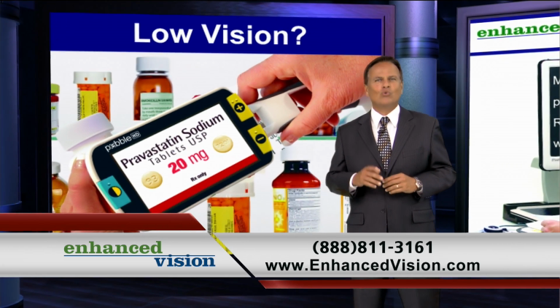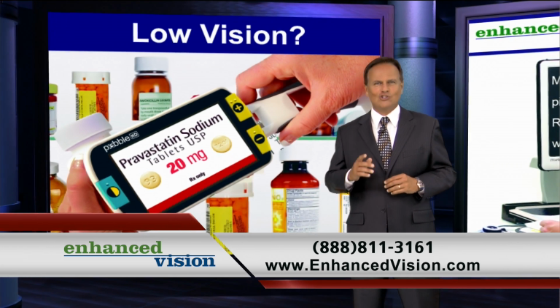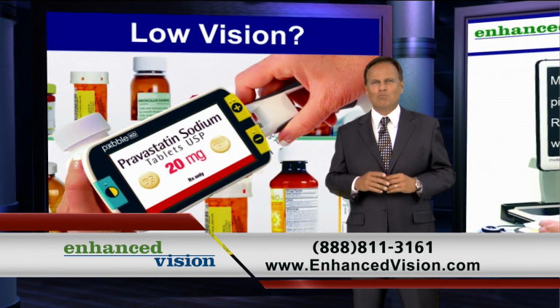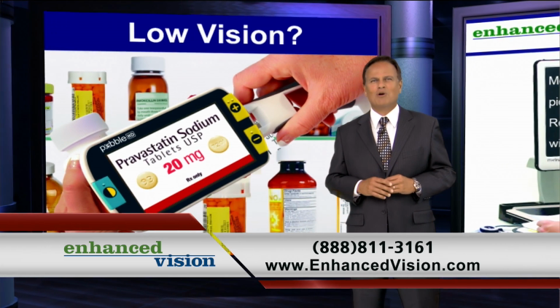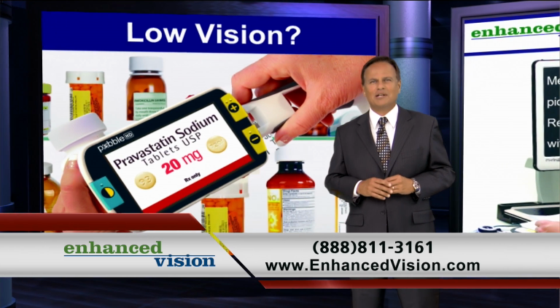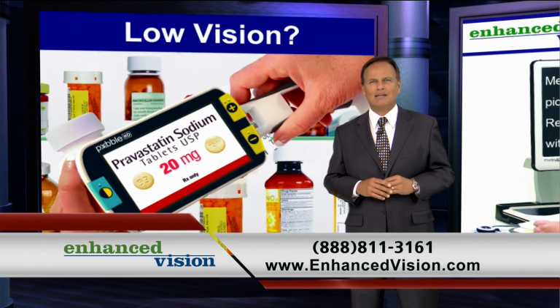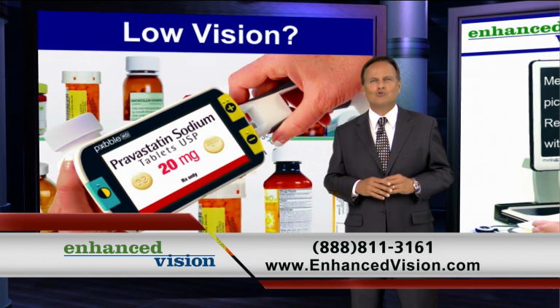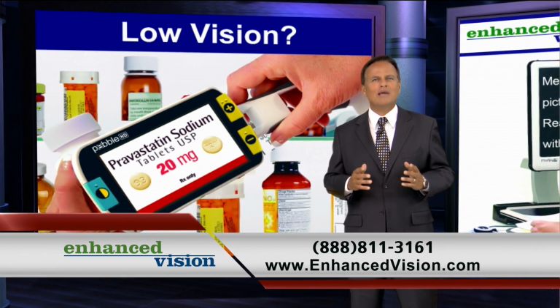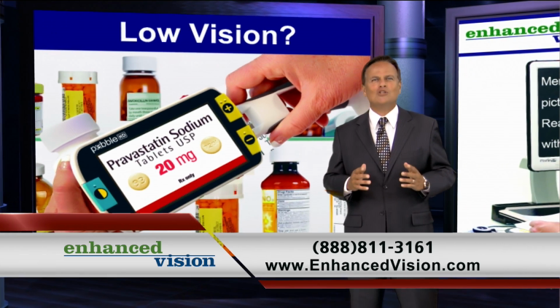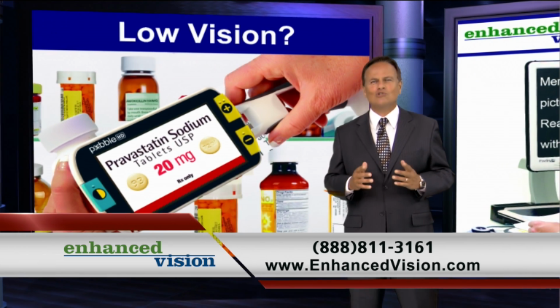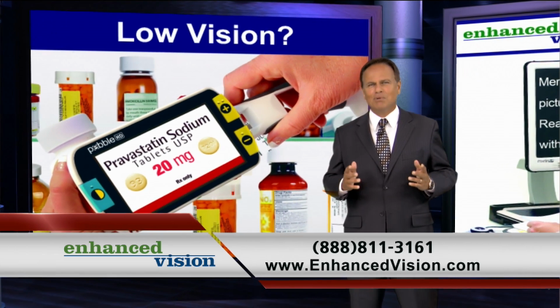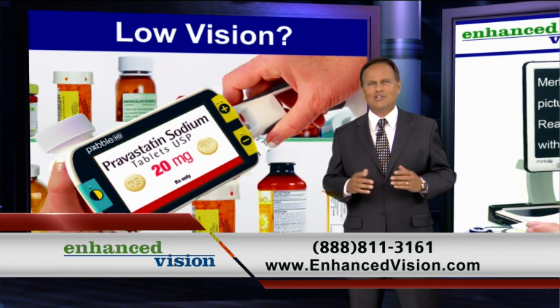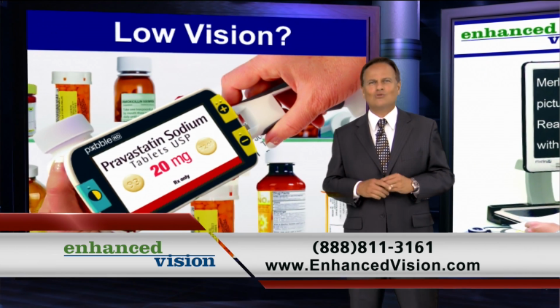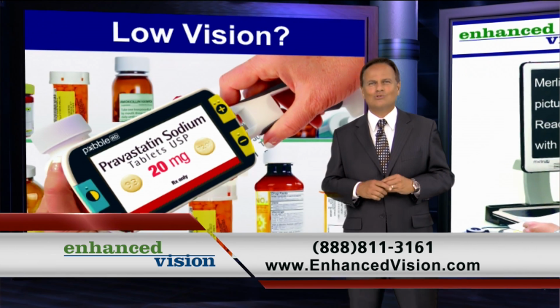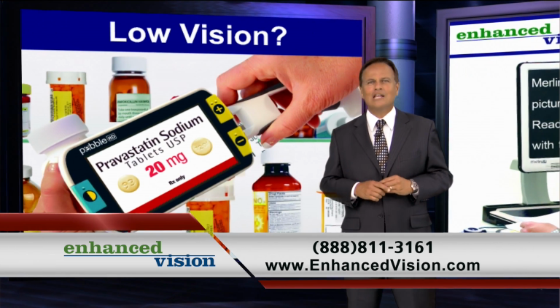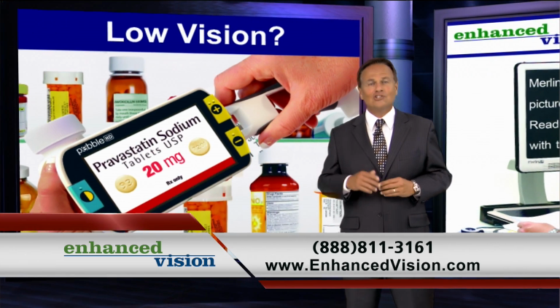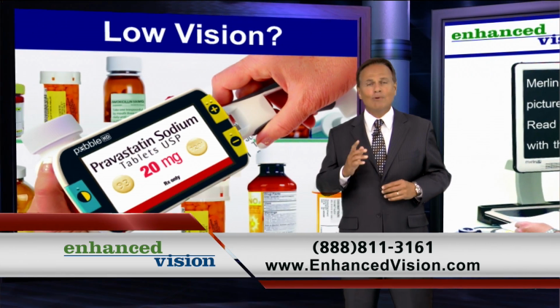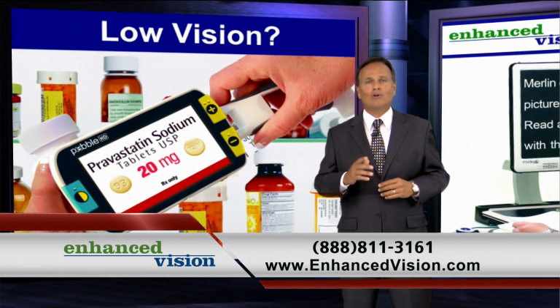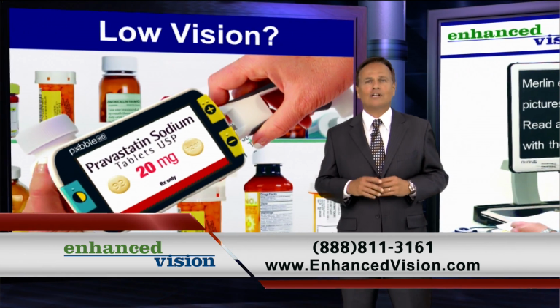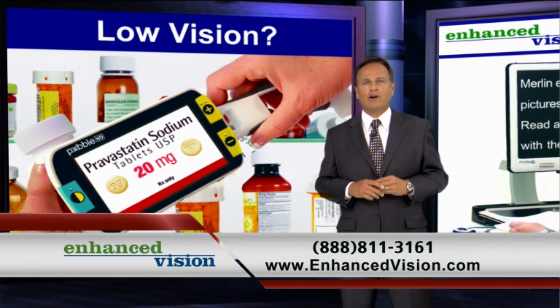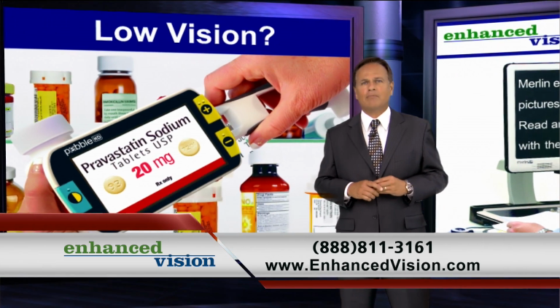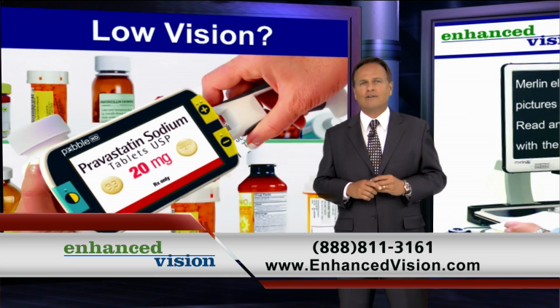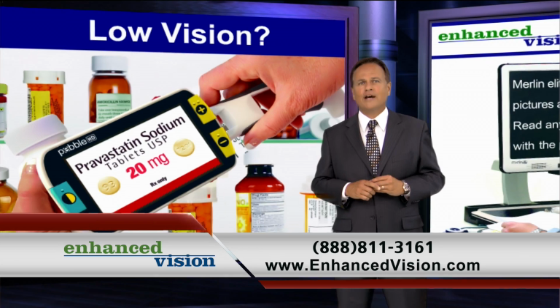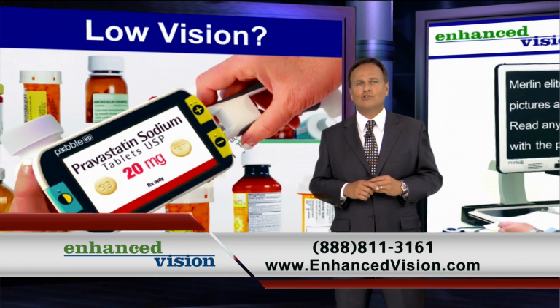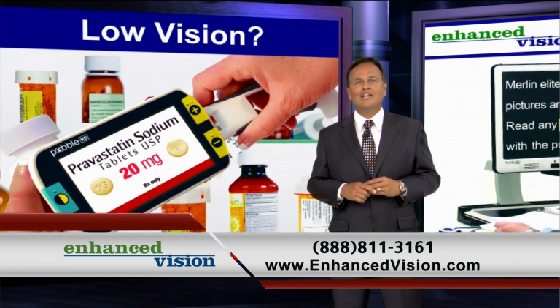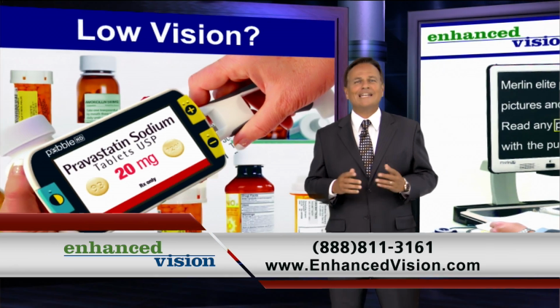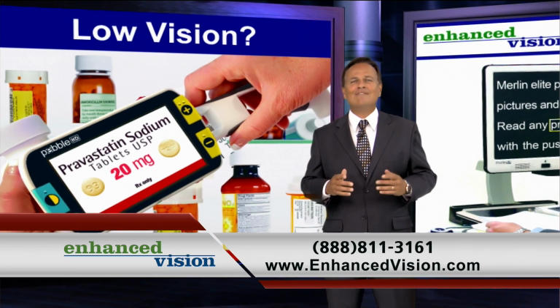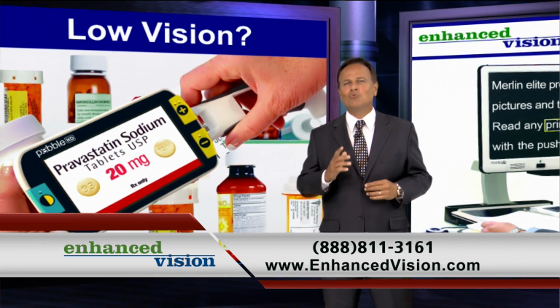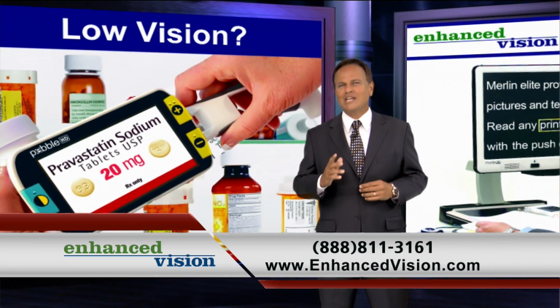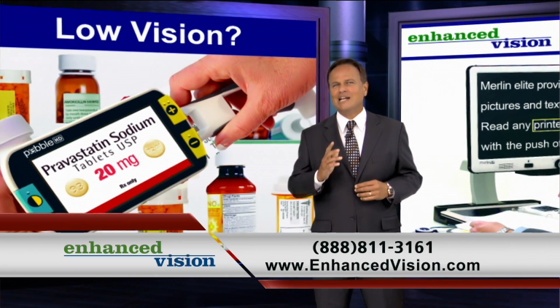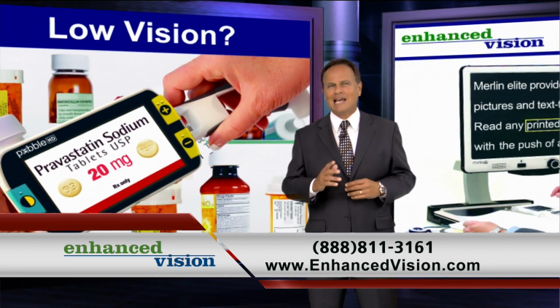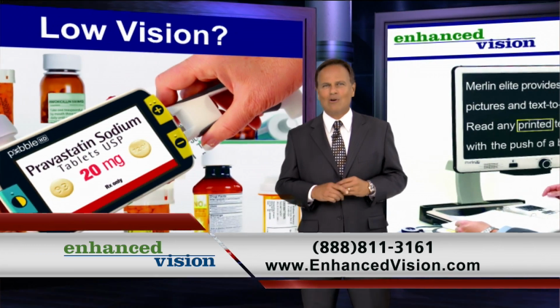Read supermarket labels, menus, and bus schedules. Some of our electronic magnifiers can even read aloud.